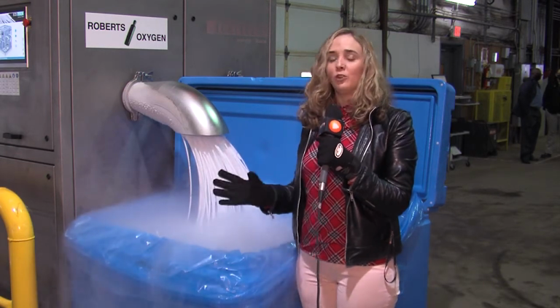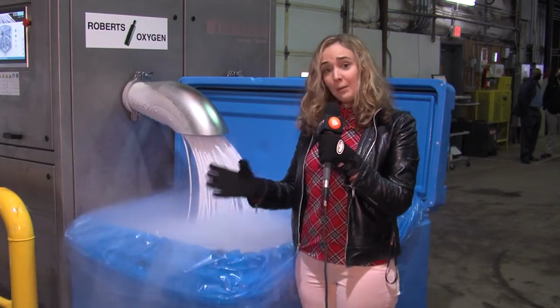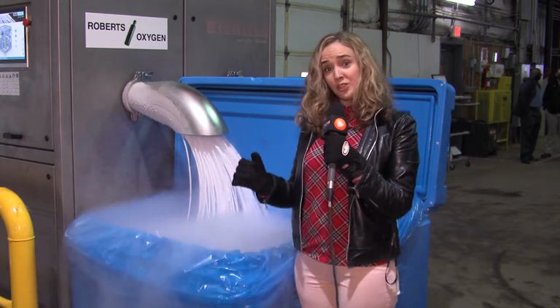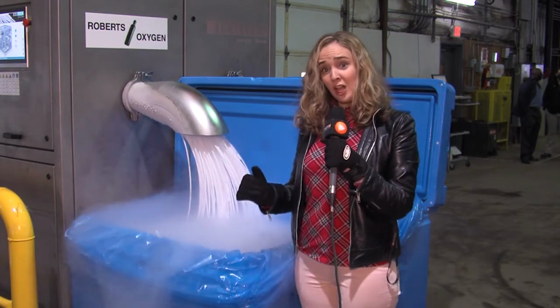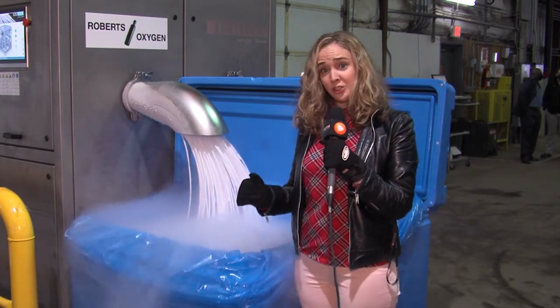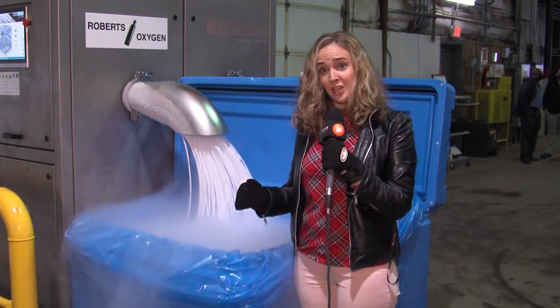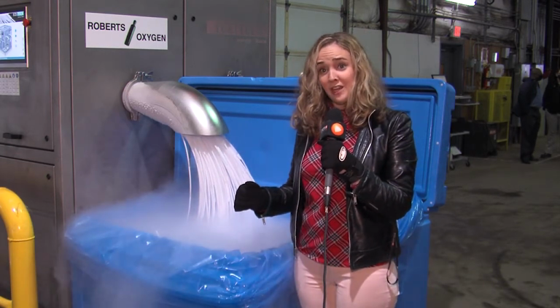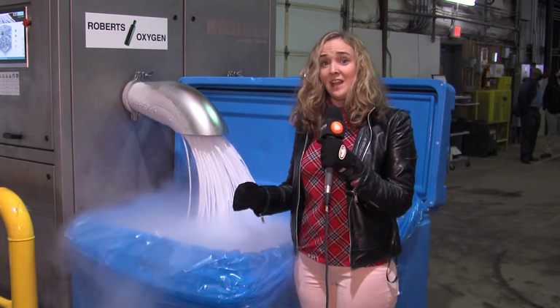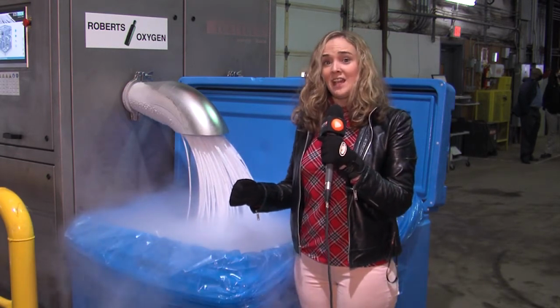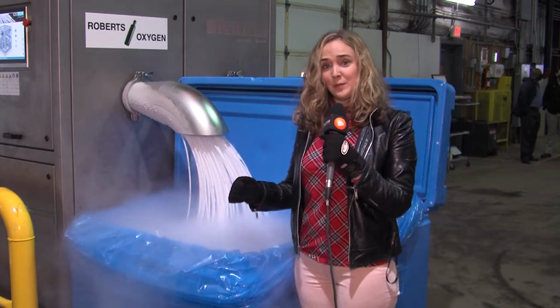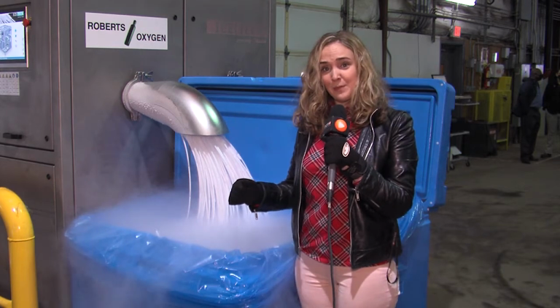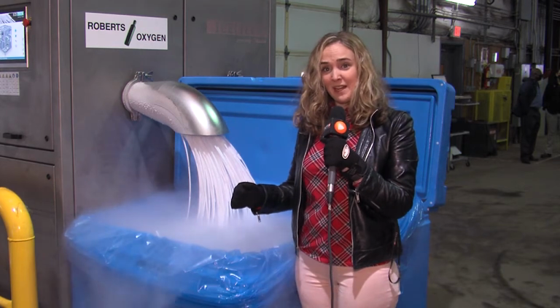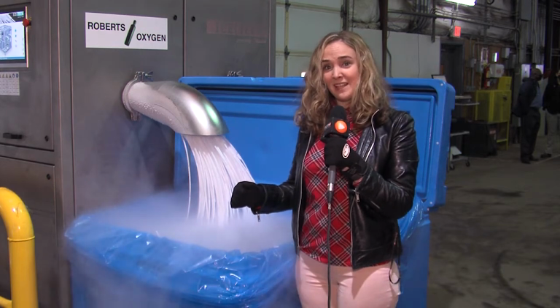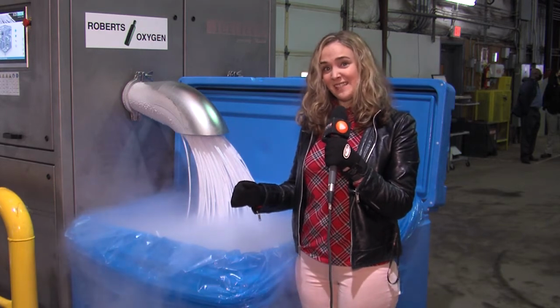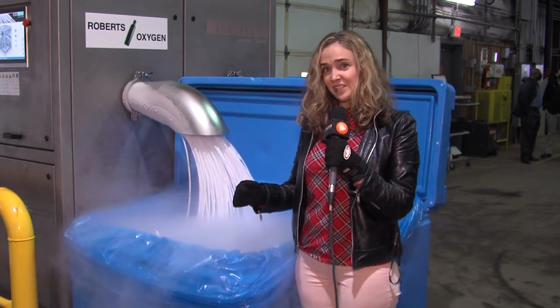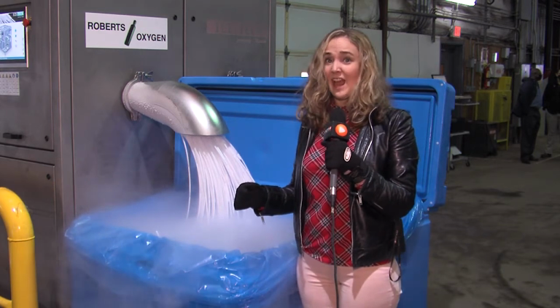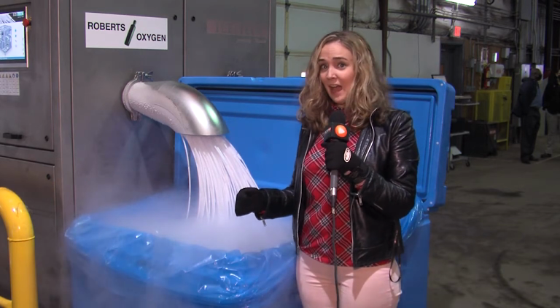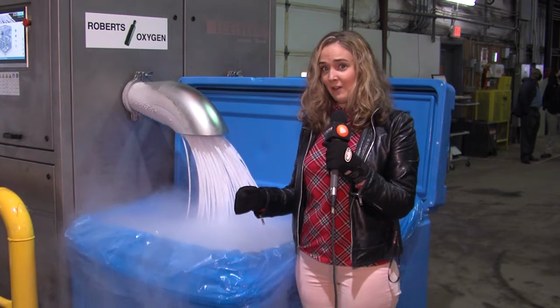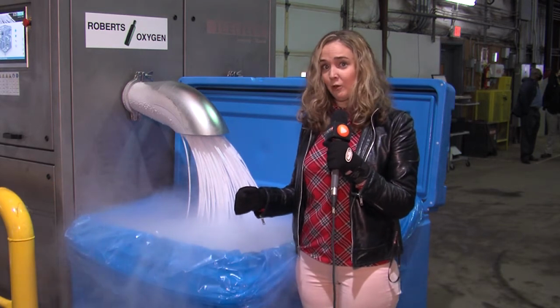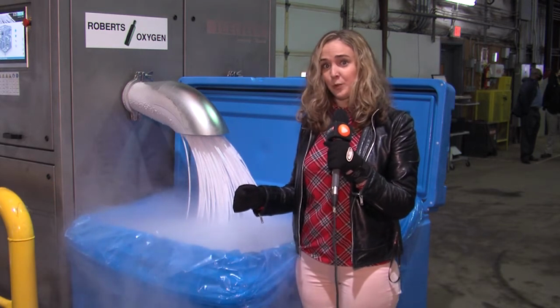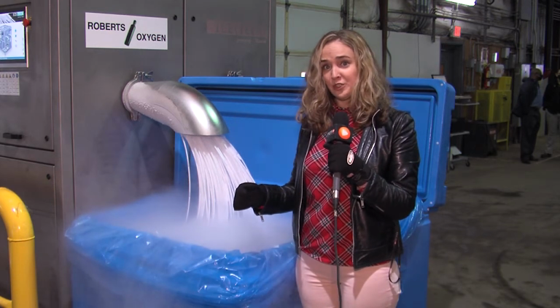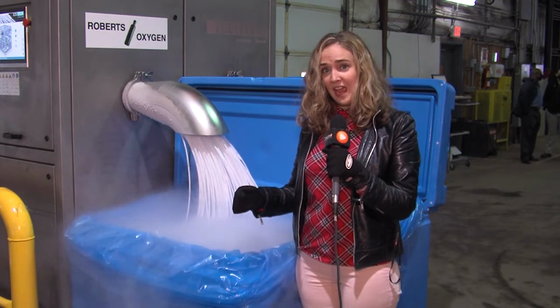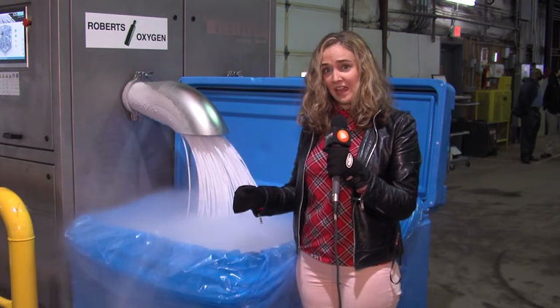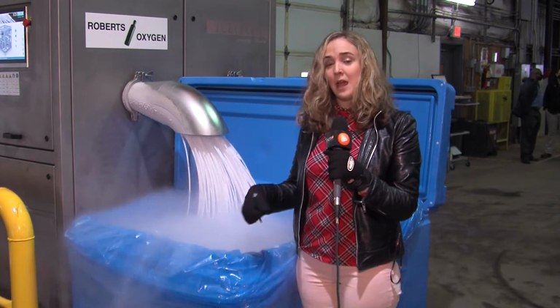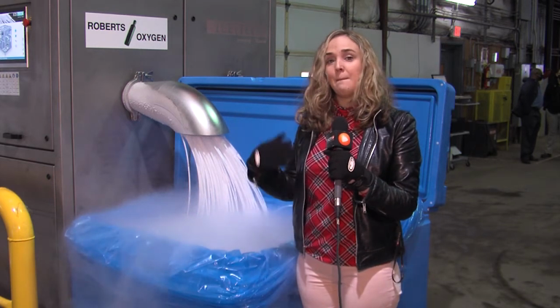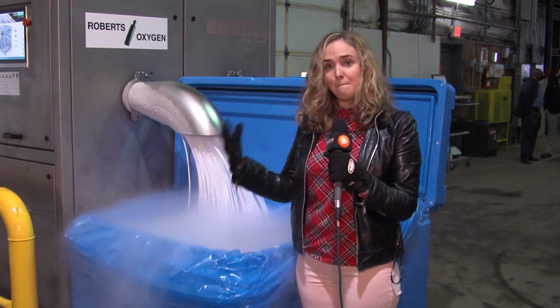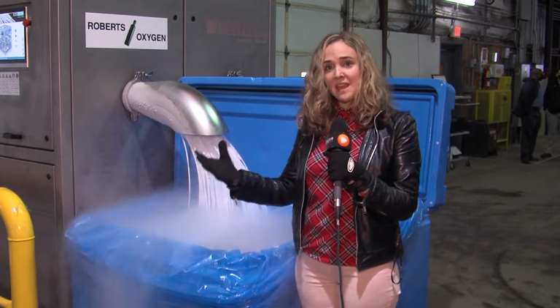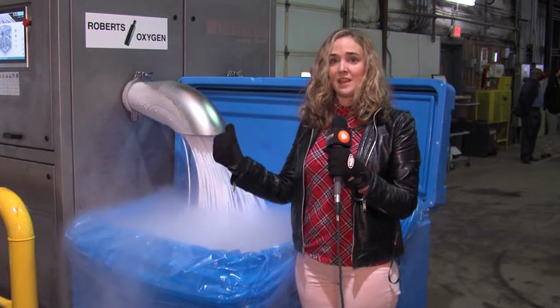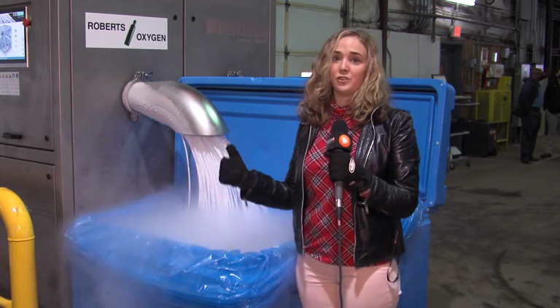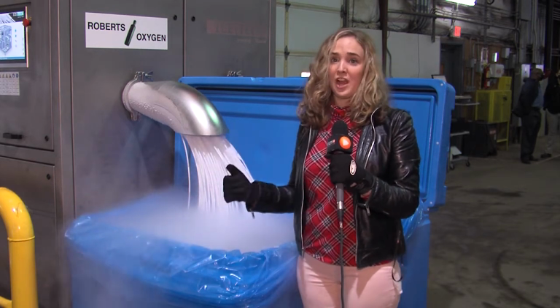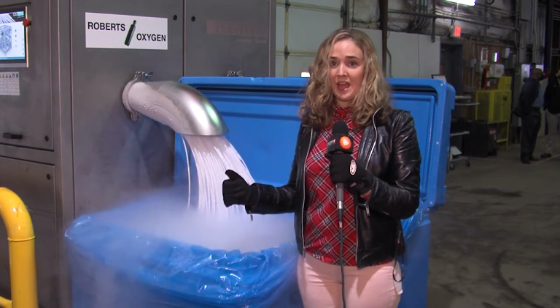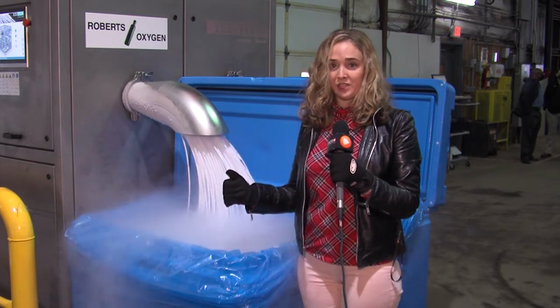Roberts Oxygen has been spending six and a half hours per day making dry ice.